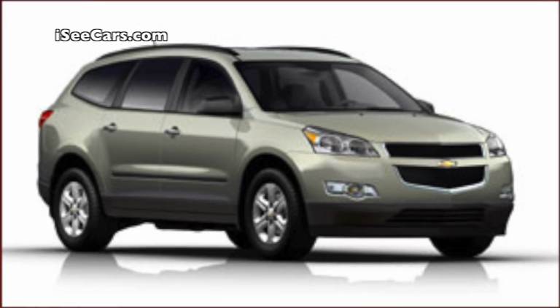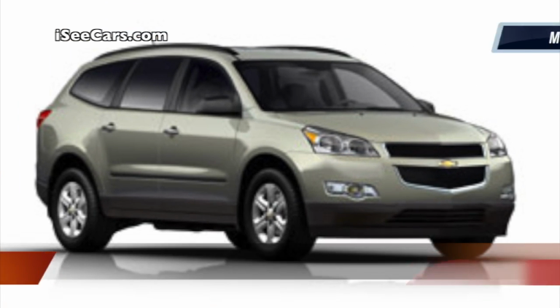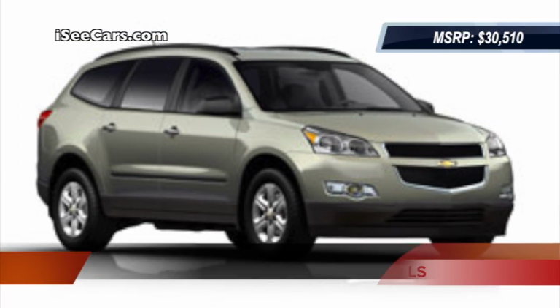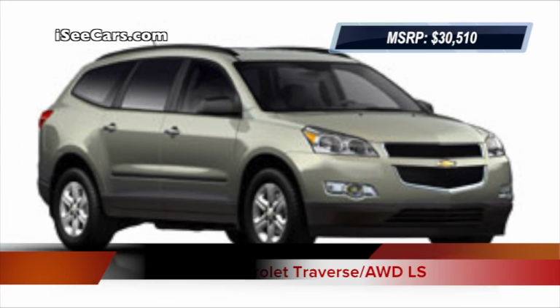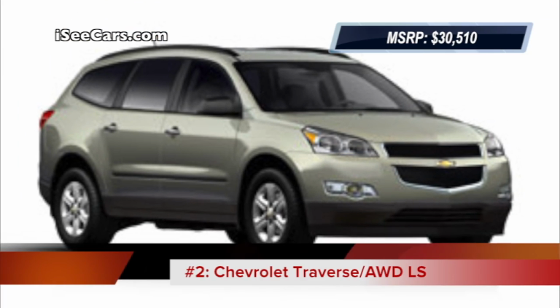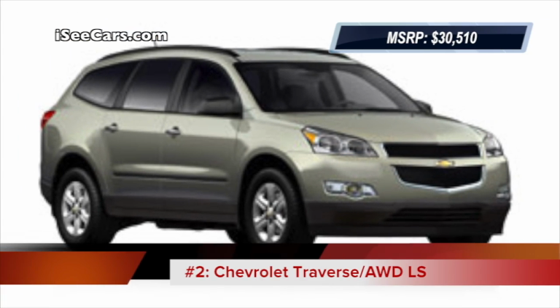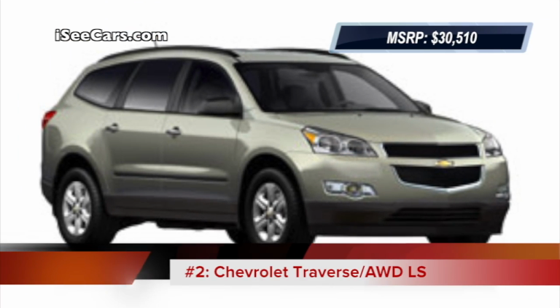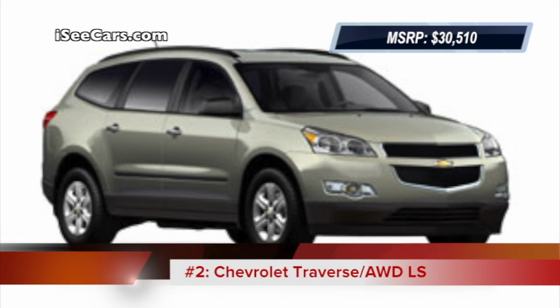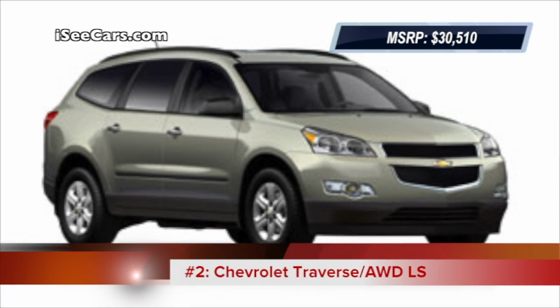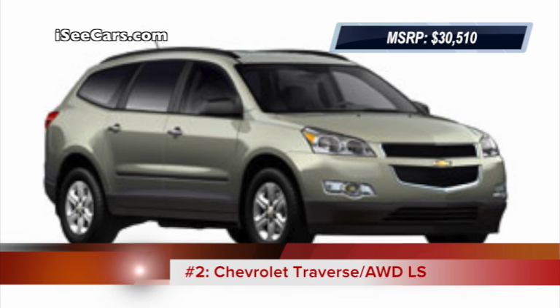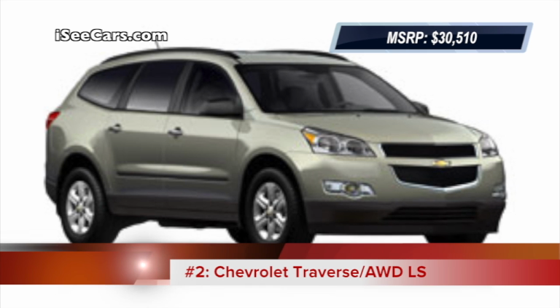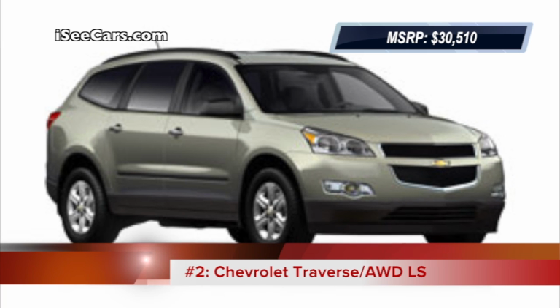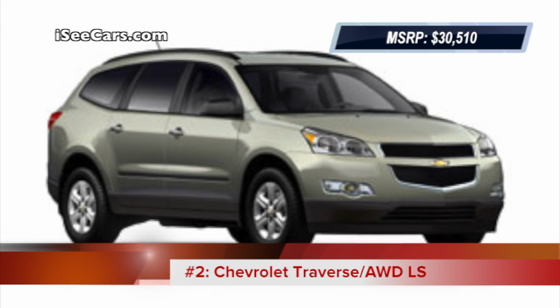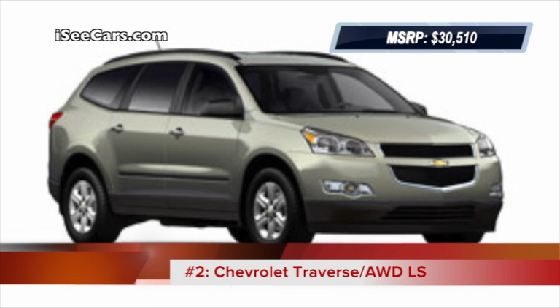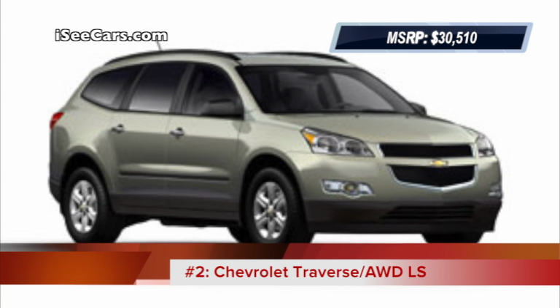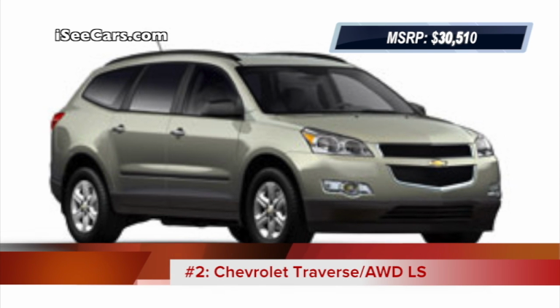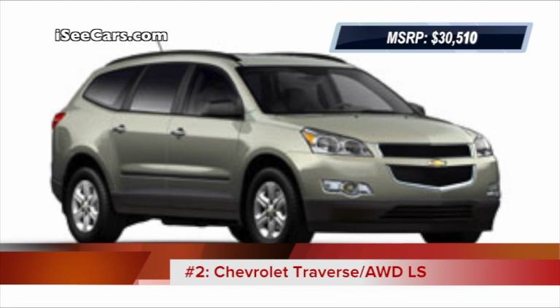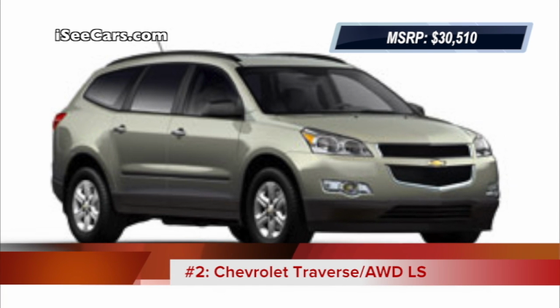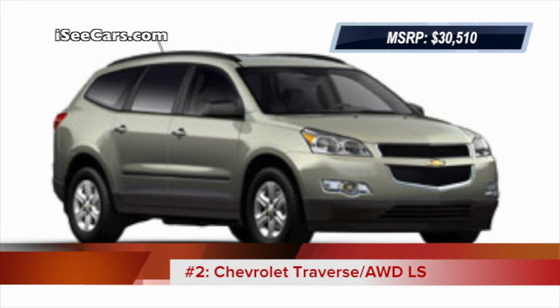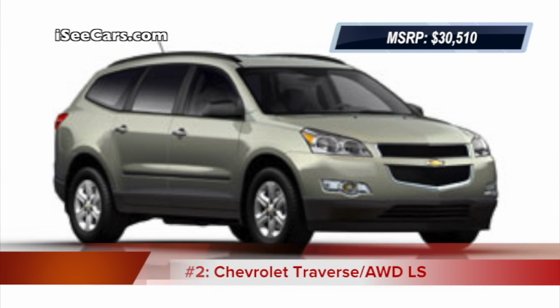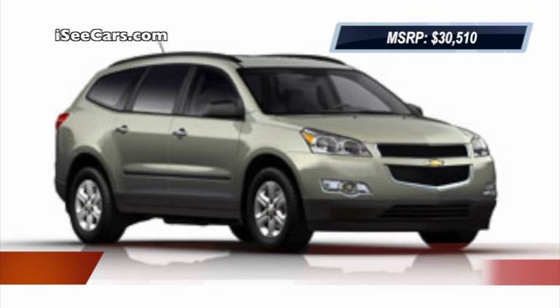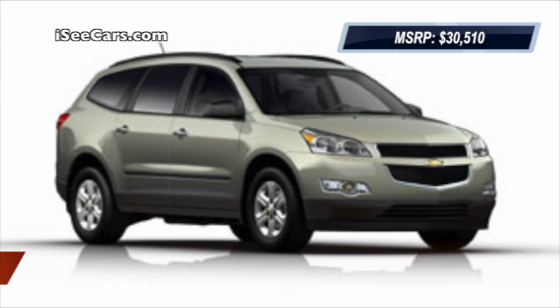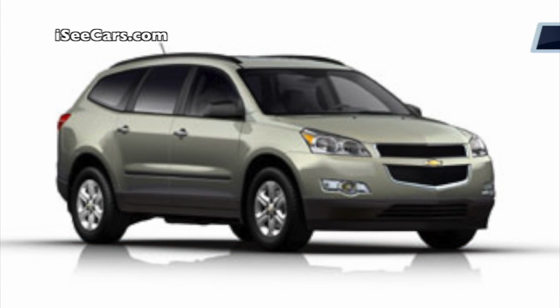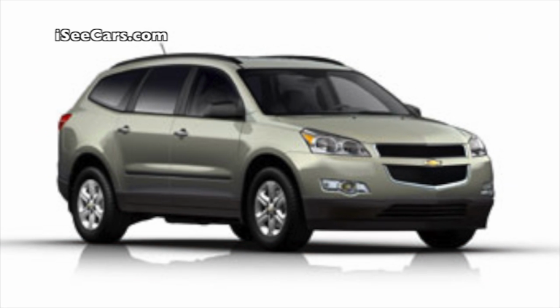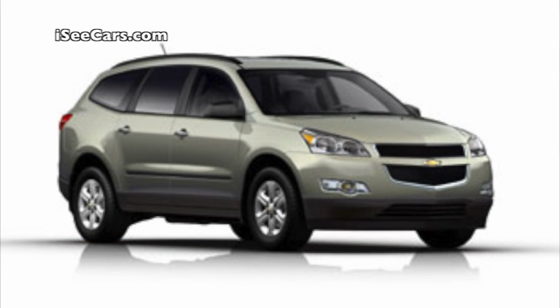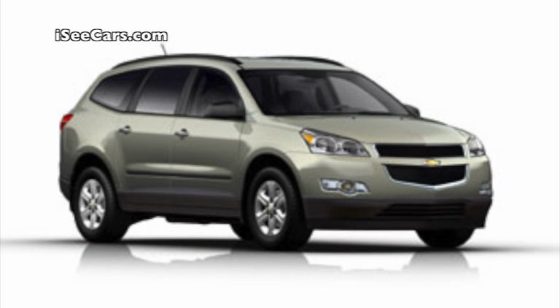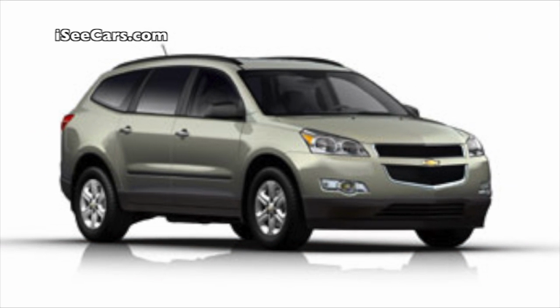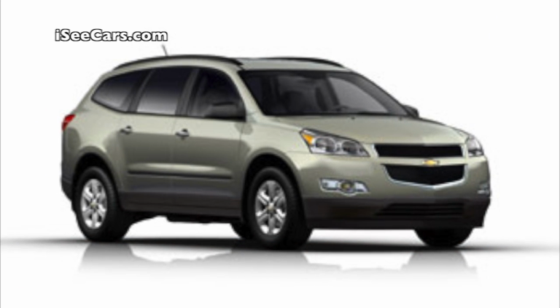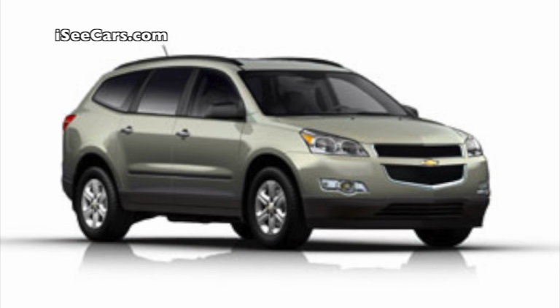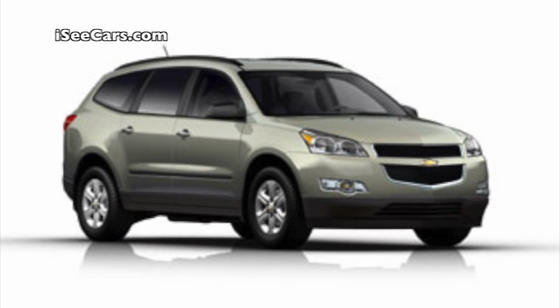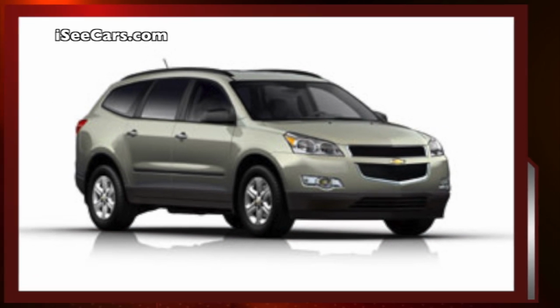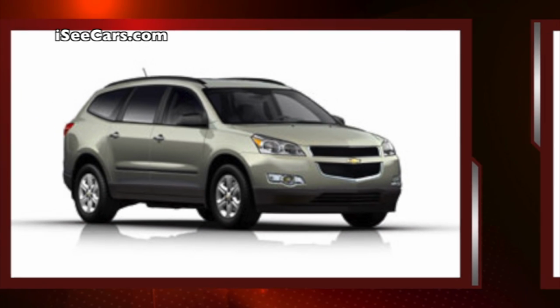At number 2, the Chevy Traverse has been given a fairly thorough redesign inside and out for 2013.